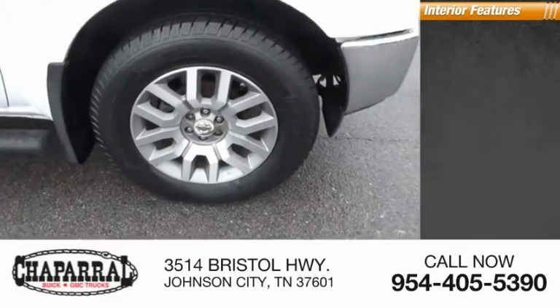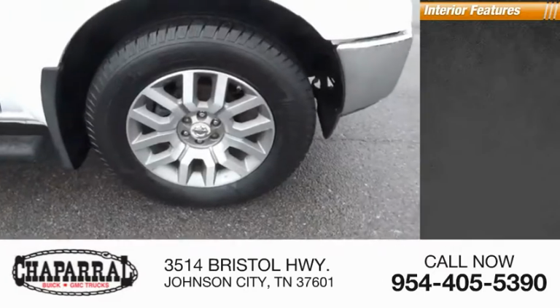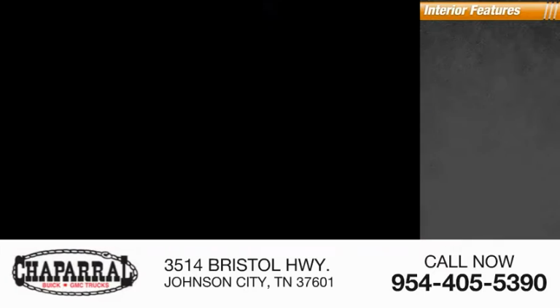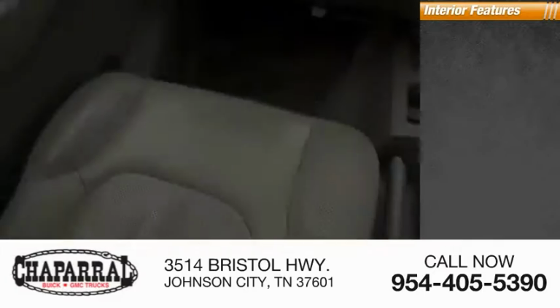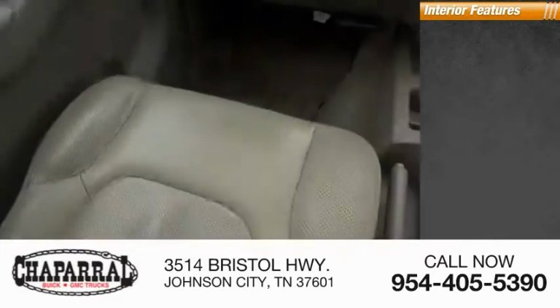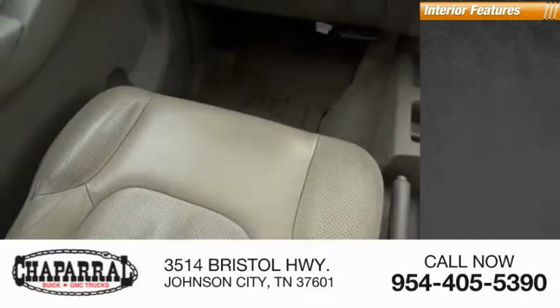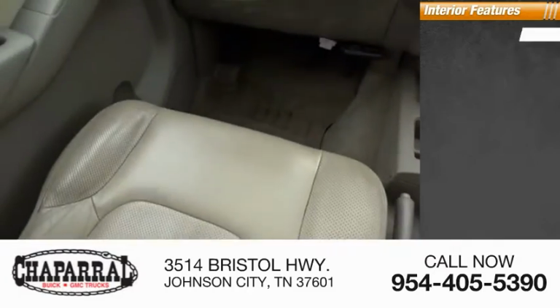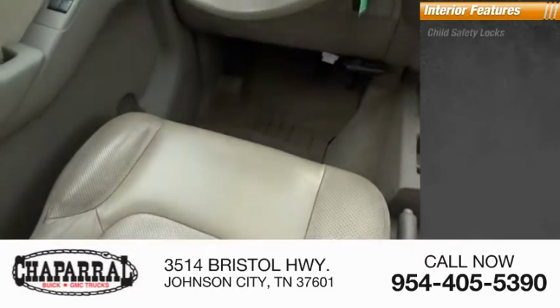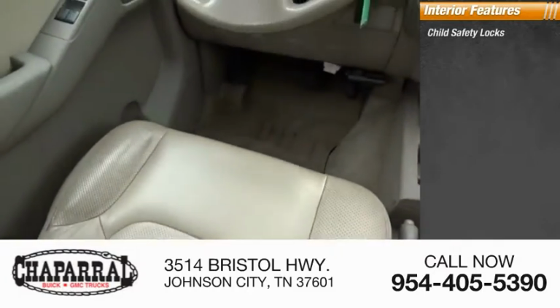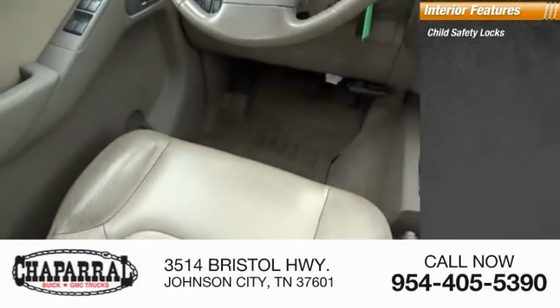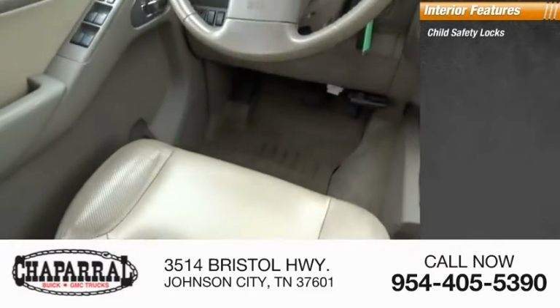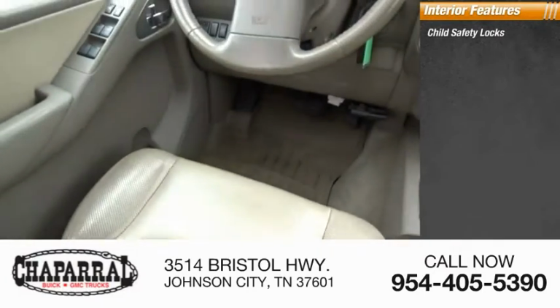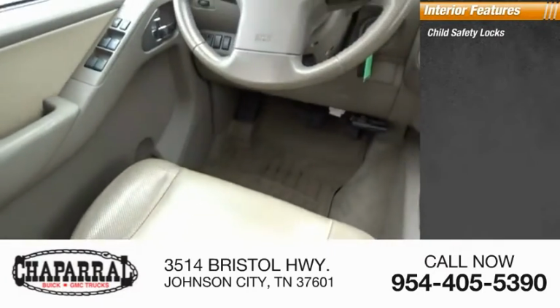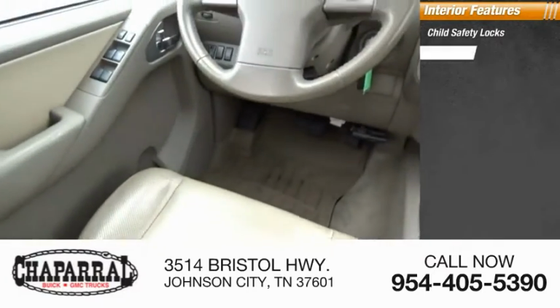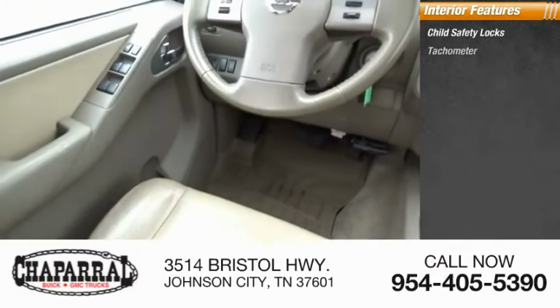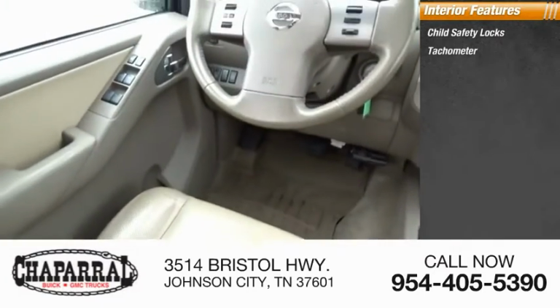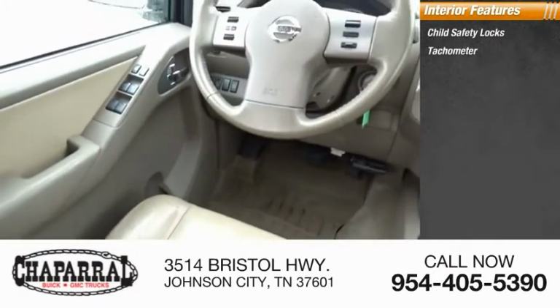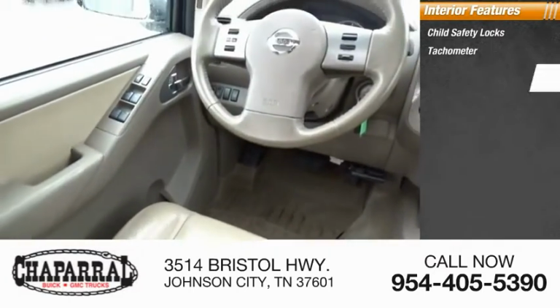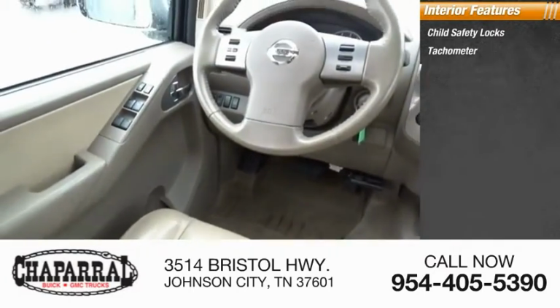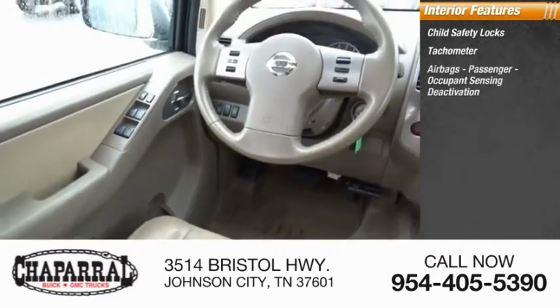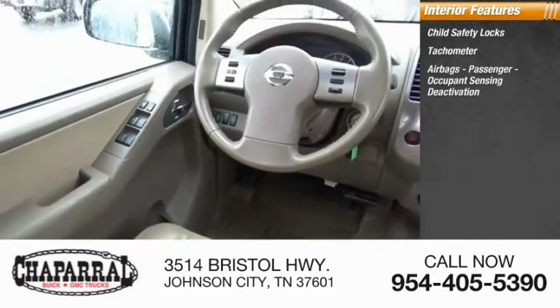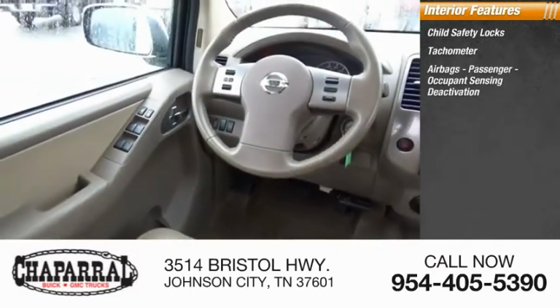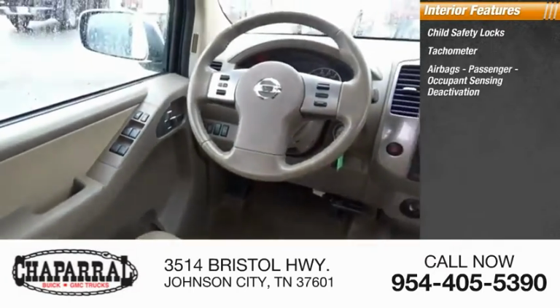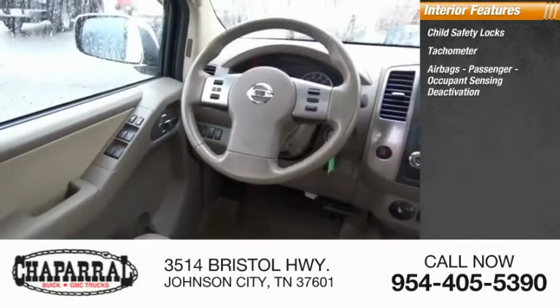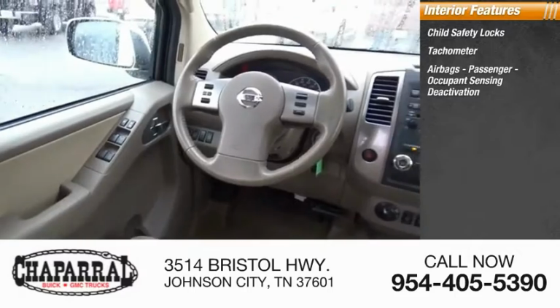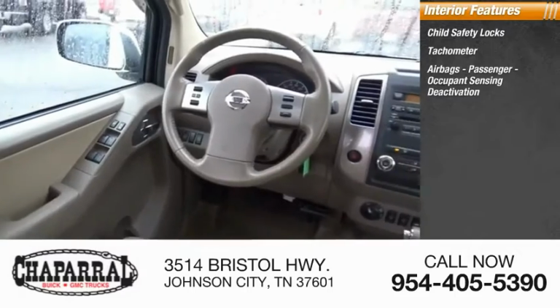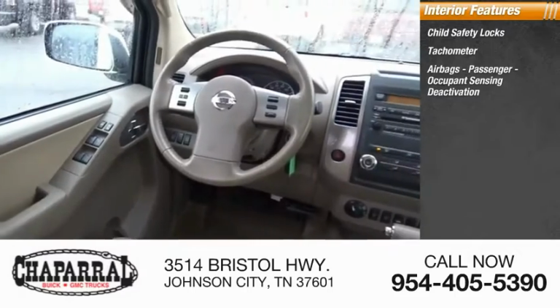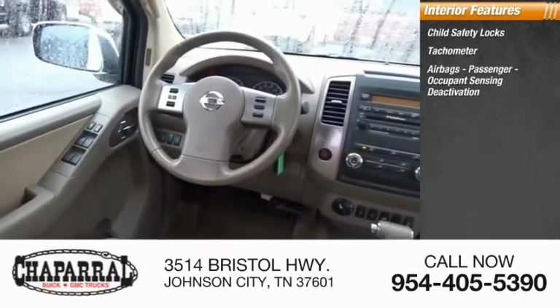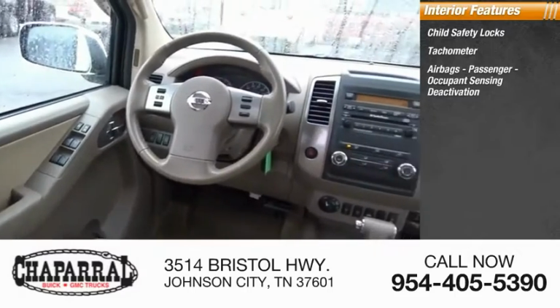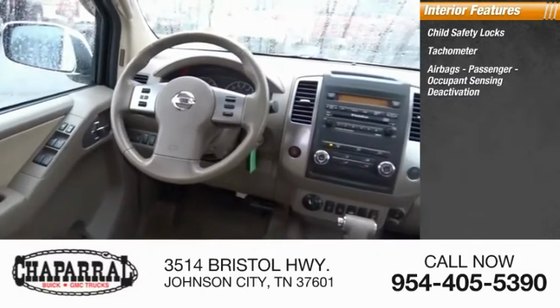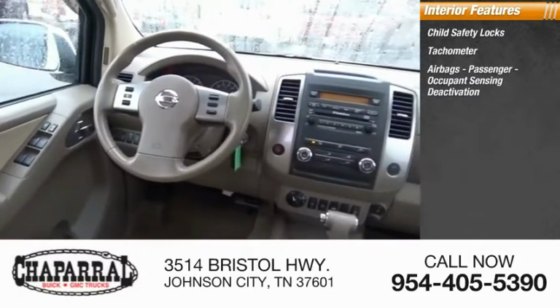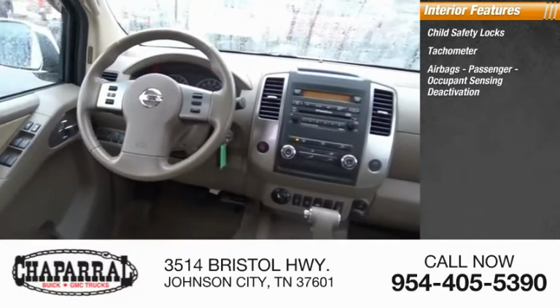Inside you'll find Child Safety Locks, Tachometer, Airbags, Passenger Occupant Sensing Deactivation.